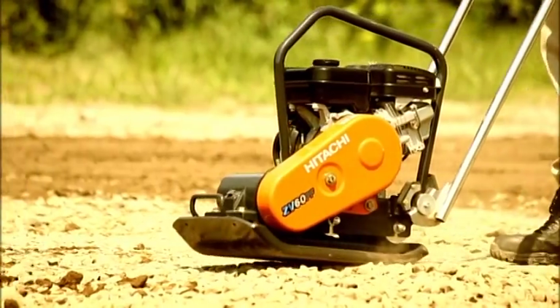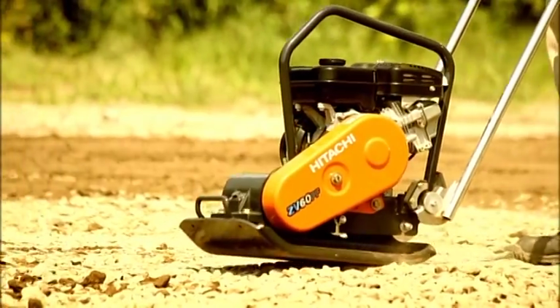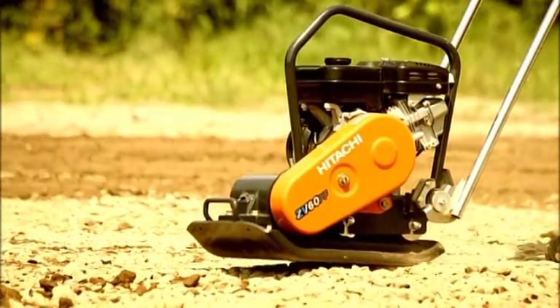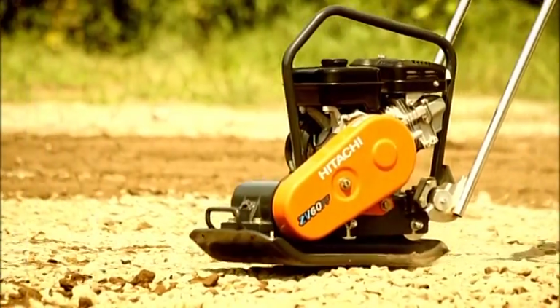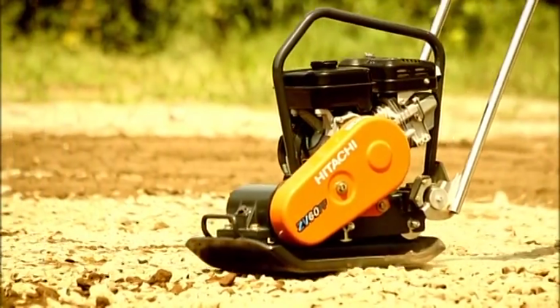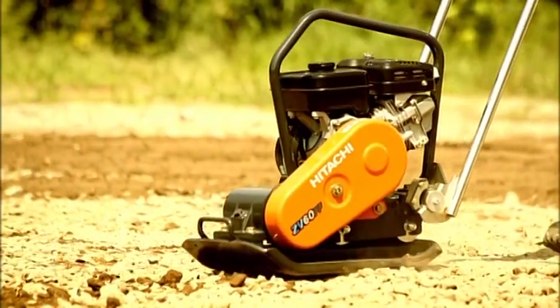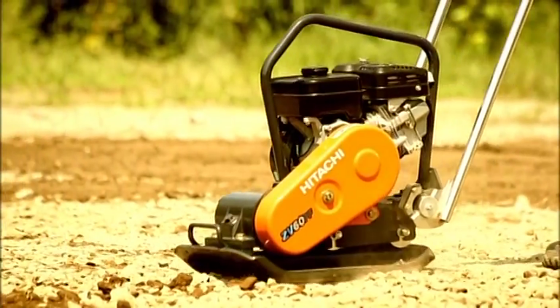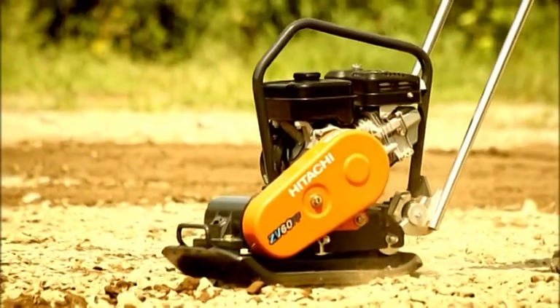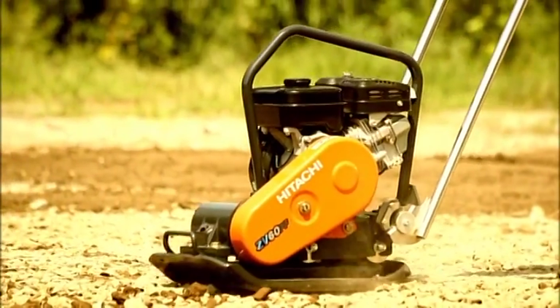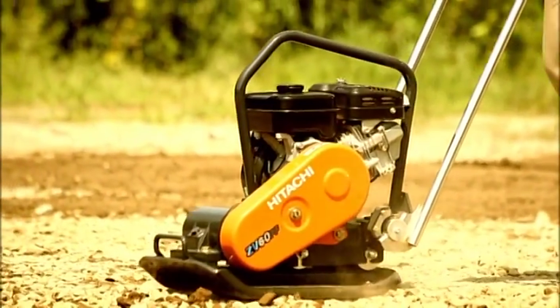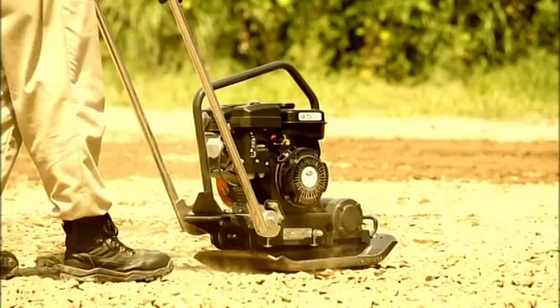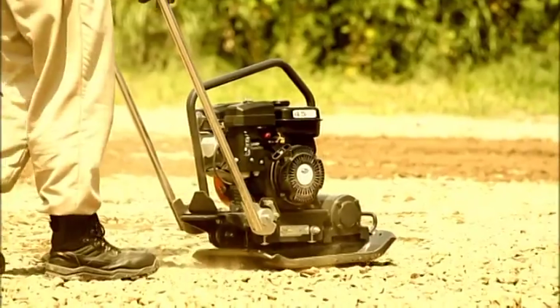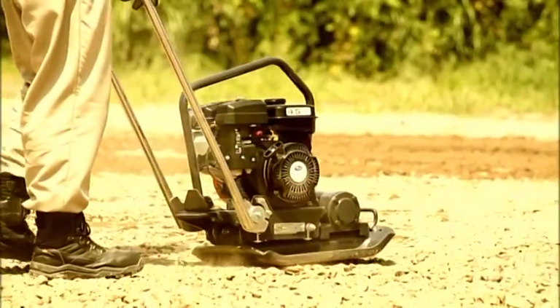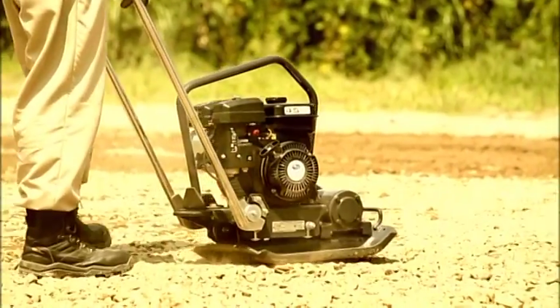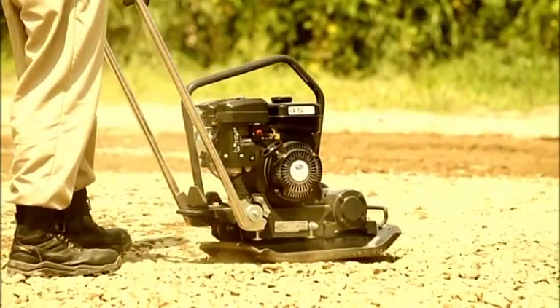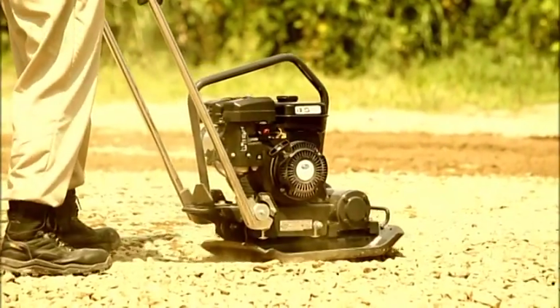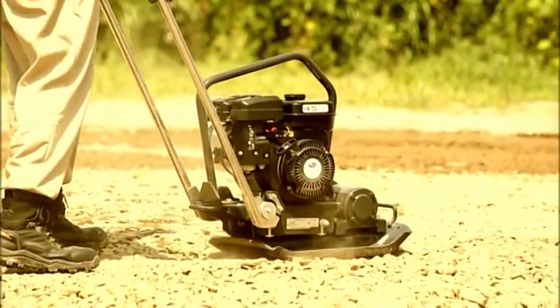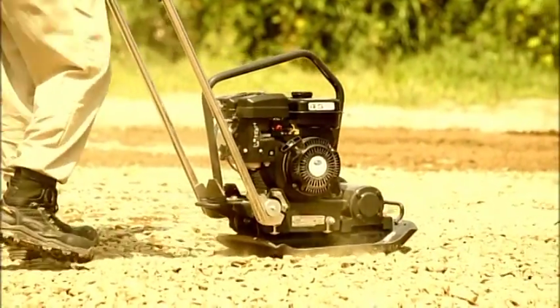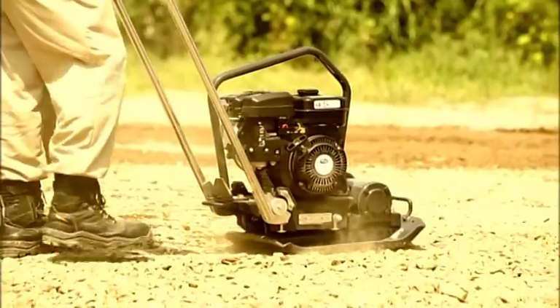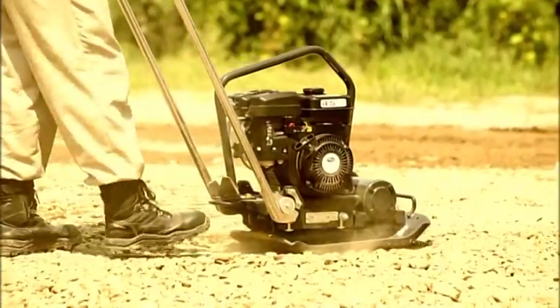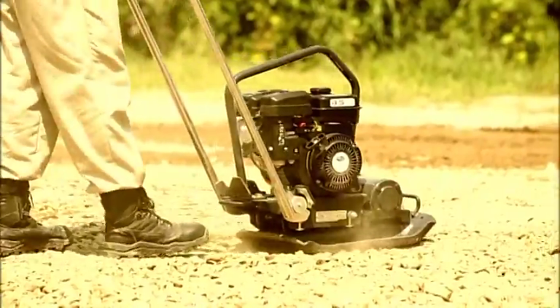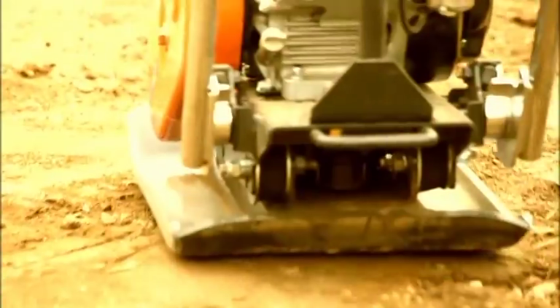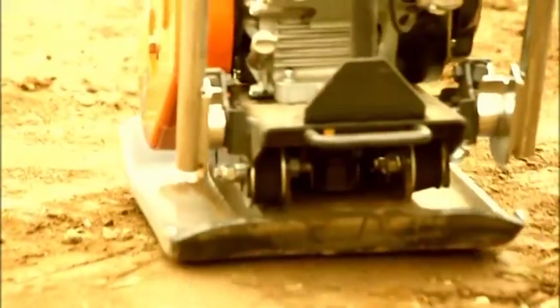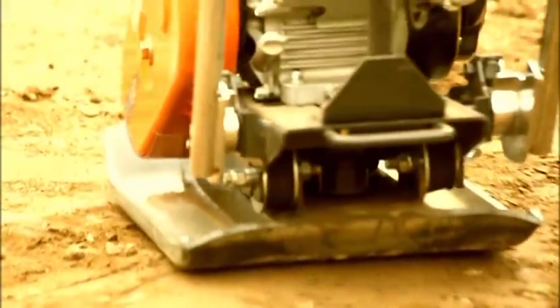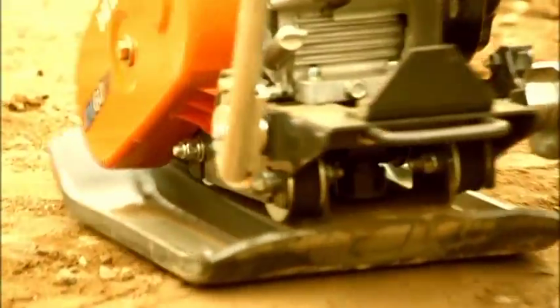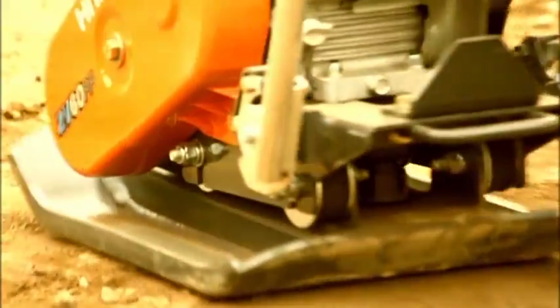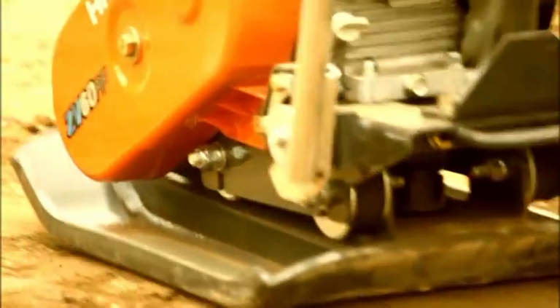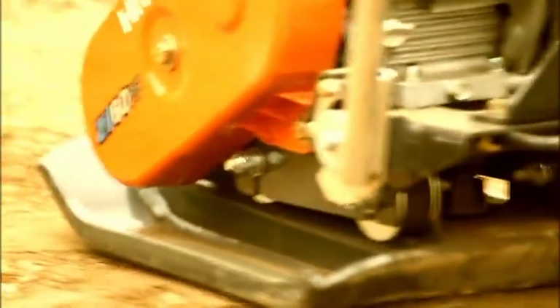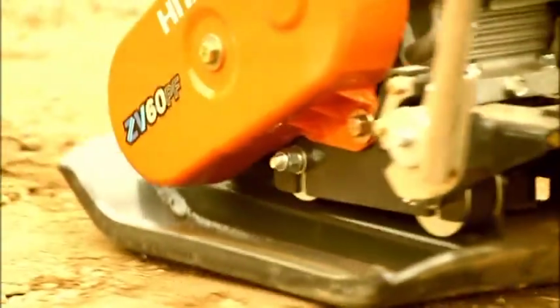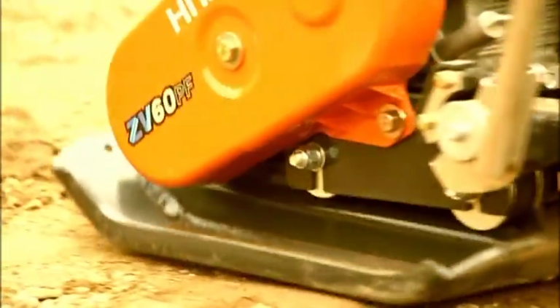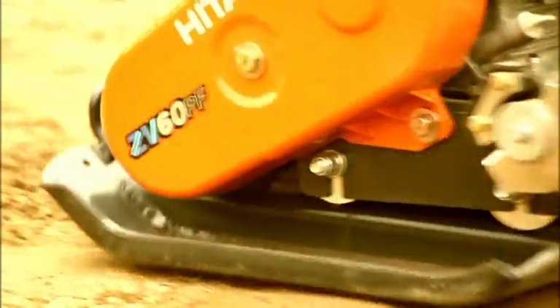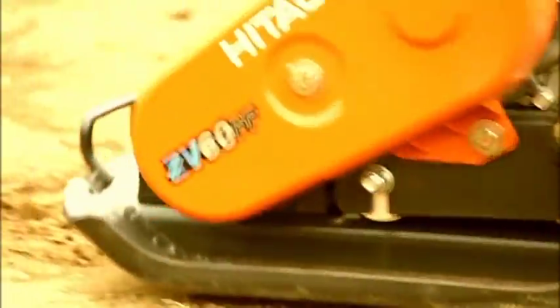New design. Hitachi vibratory plate provides easy operation.